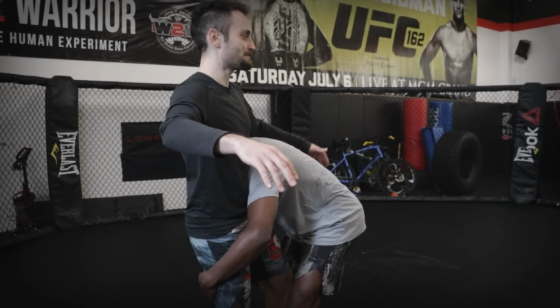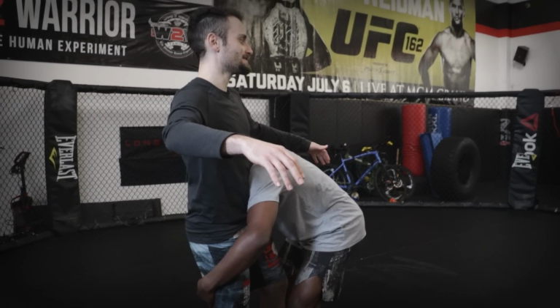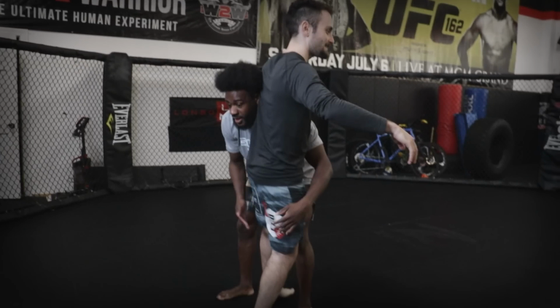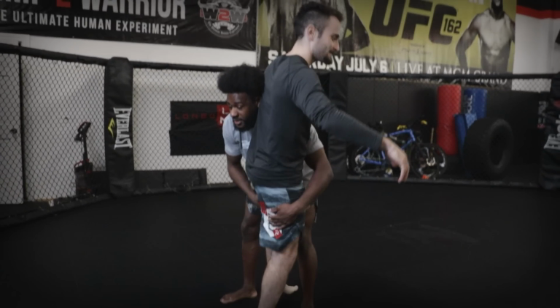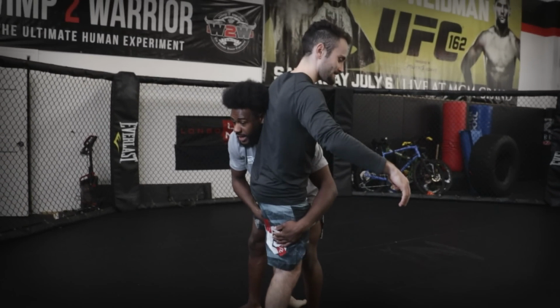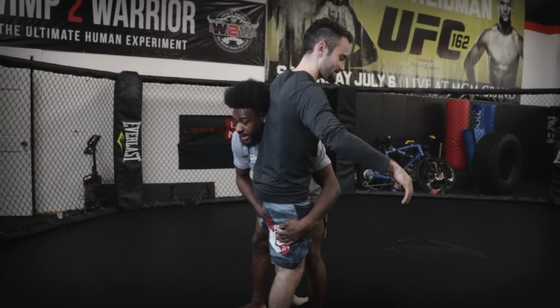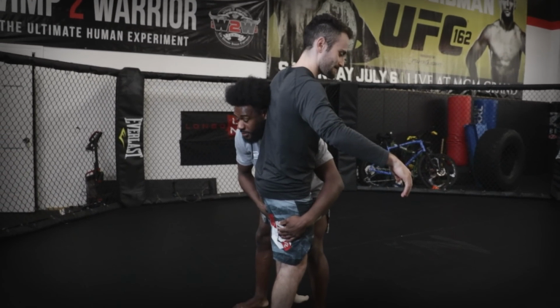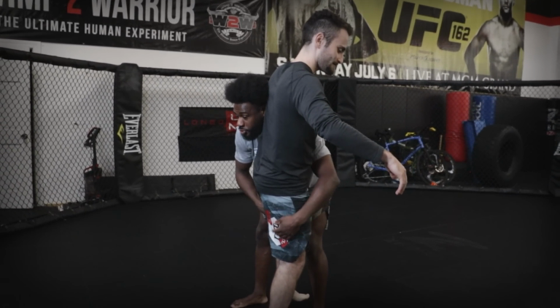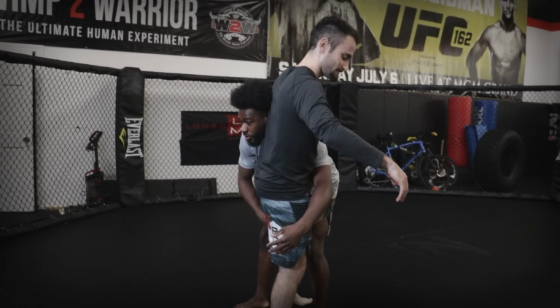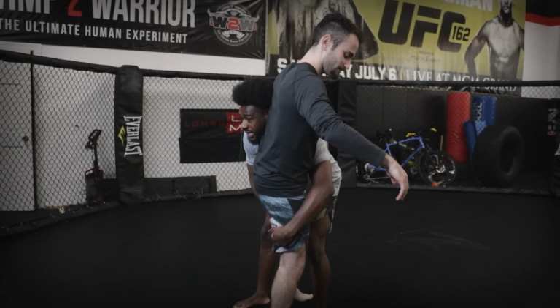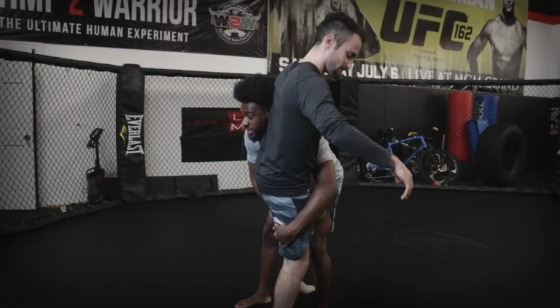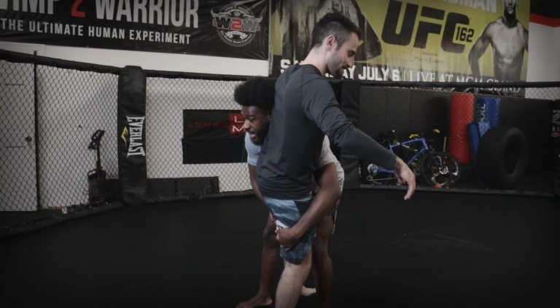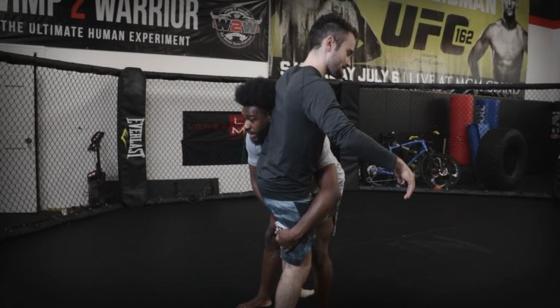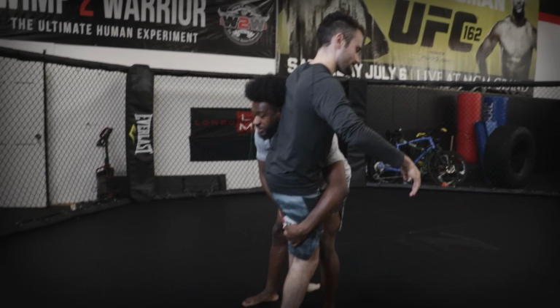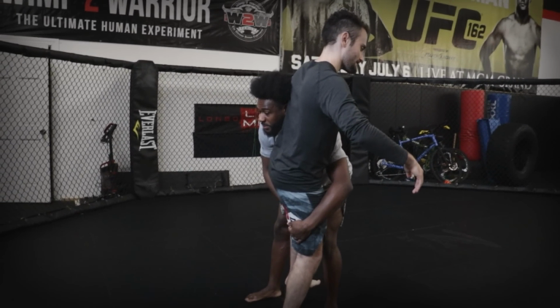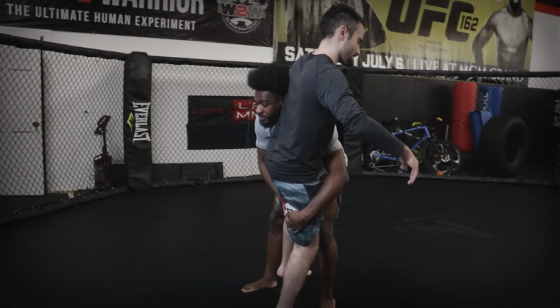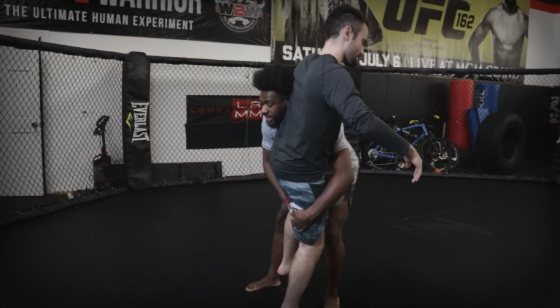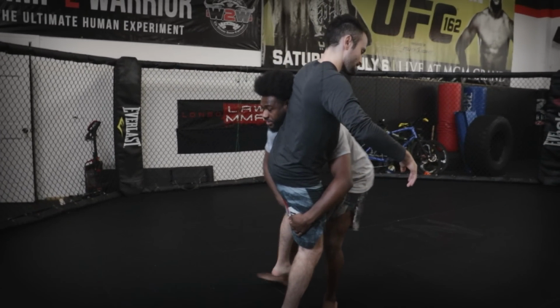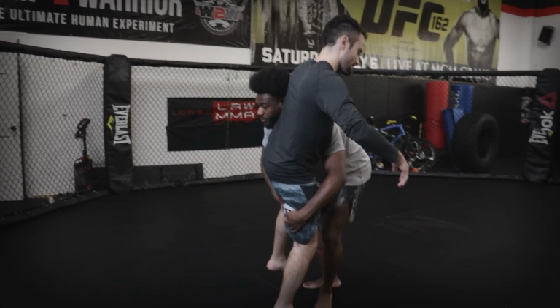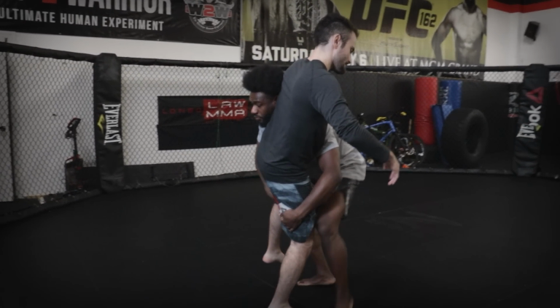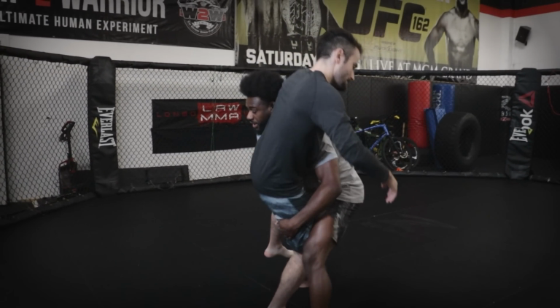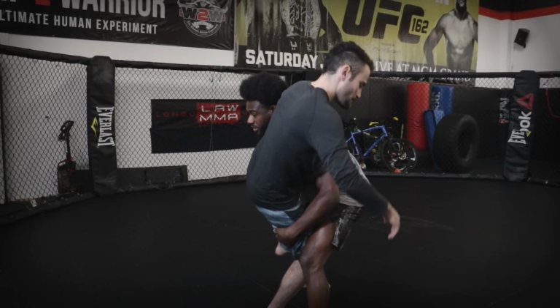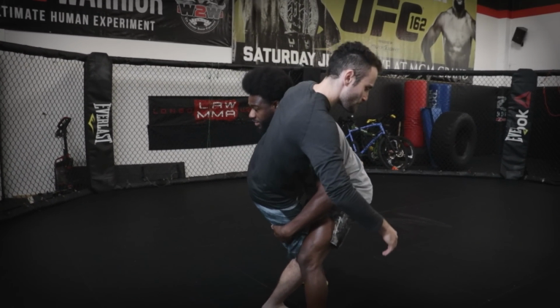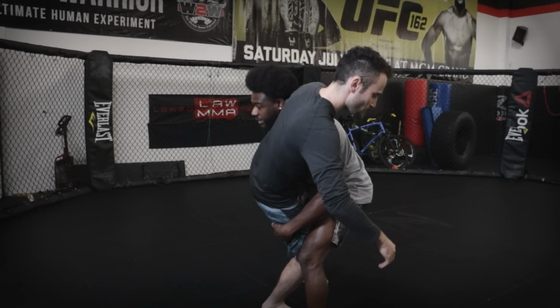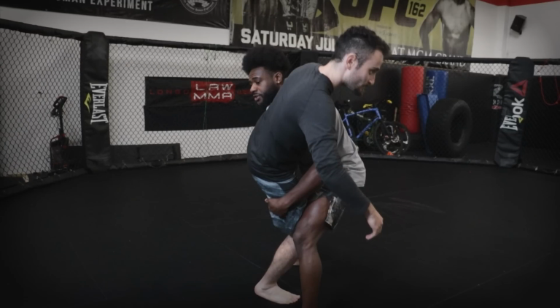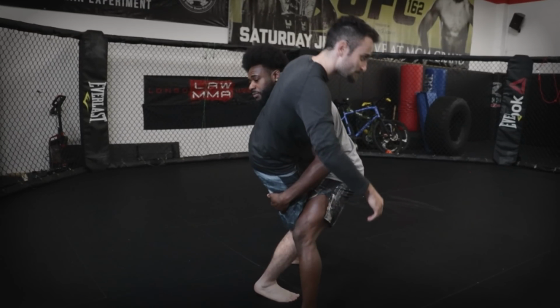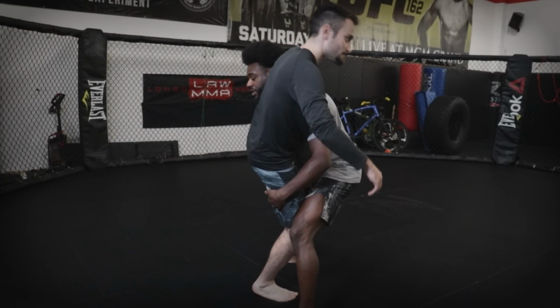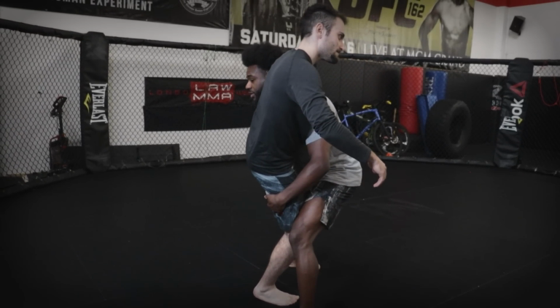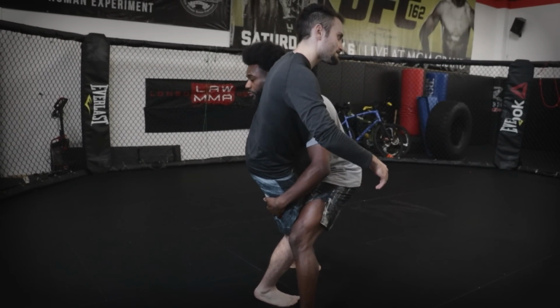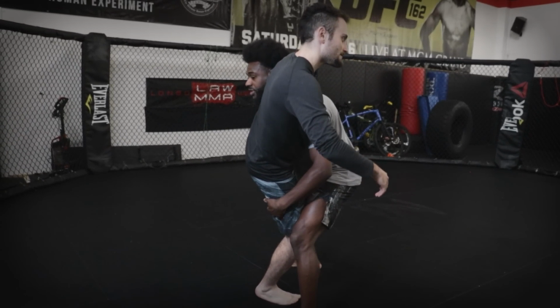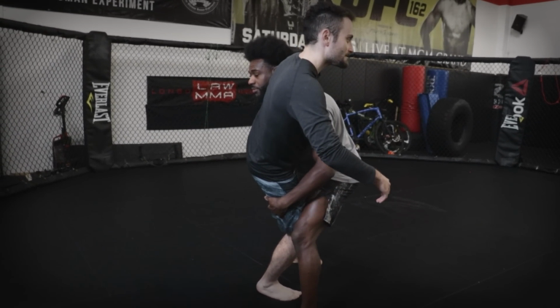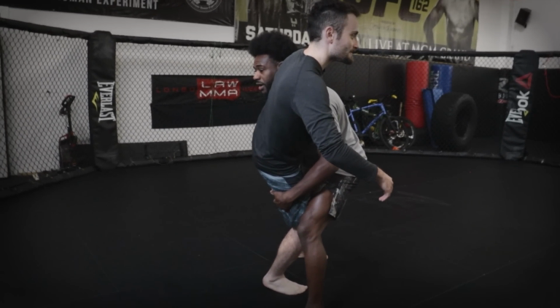Never. I'm inside, I'm controlling the legs and I want to step outside of his knee with my near side leg. This makes it easier for me to take him down.